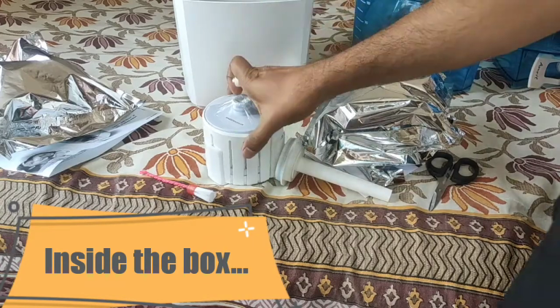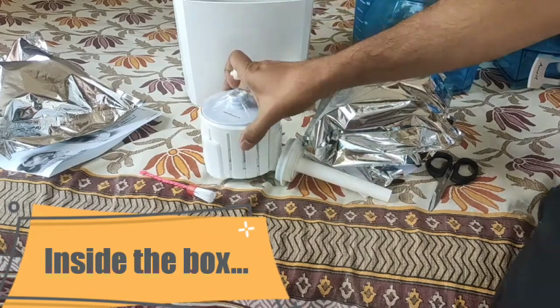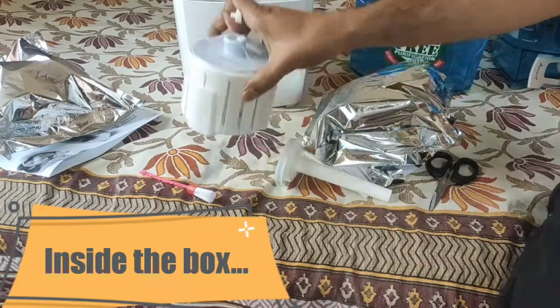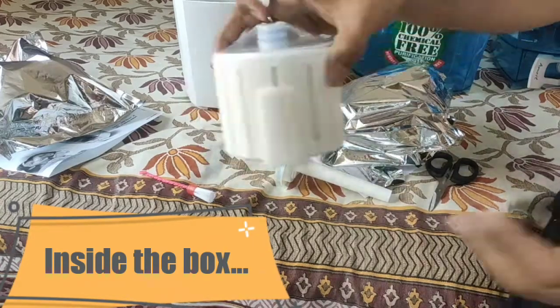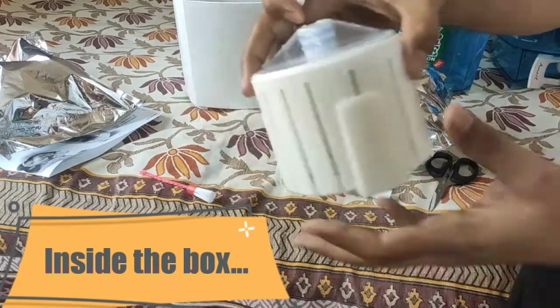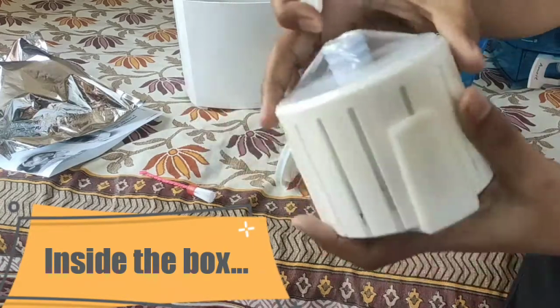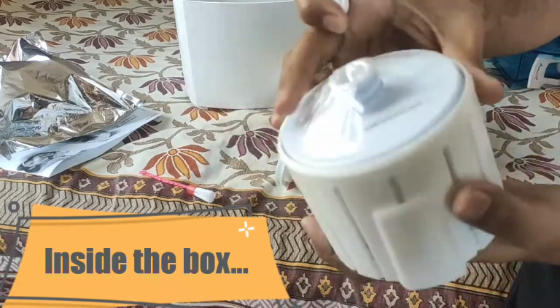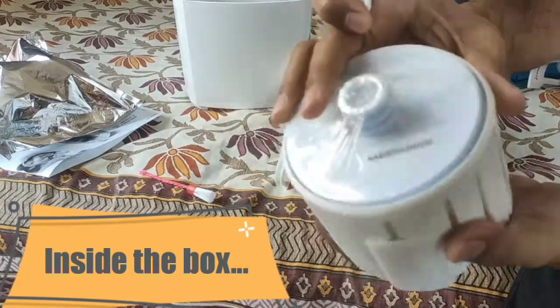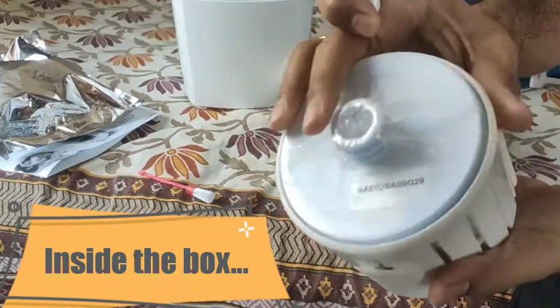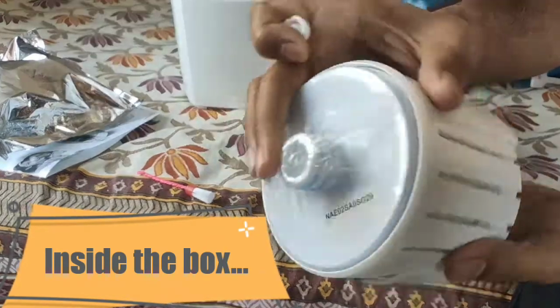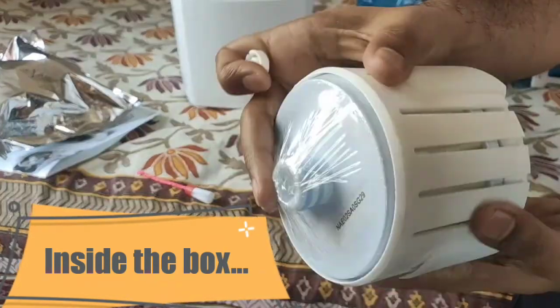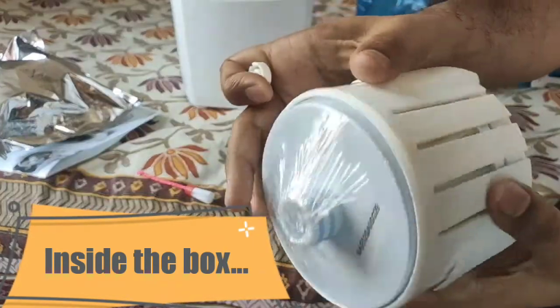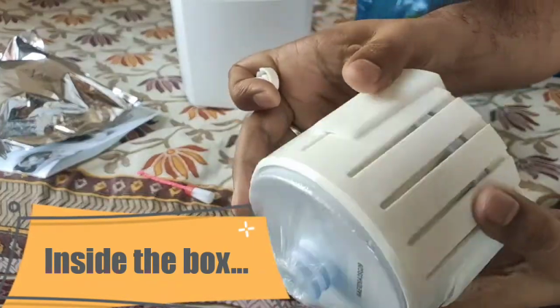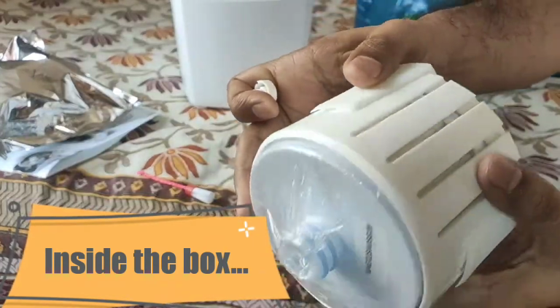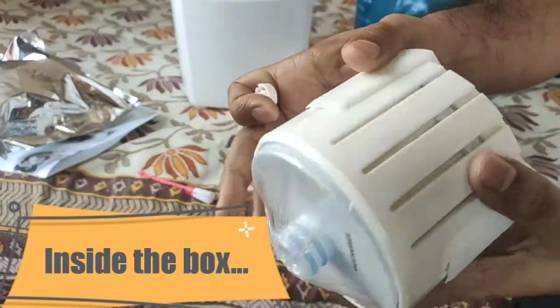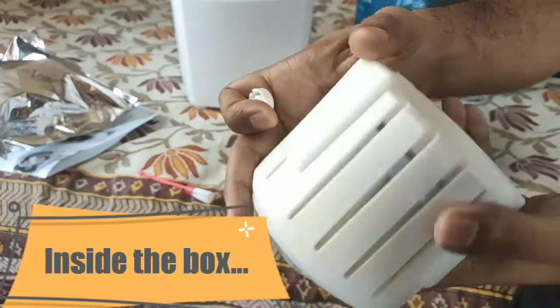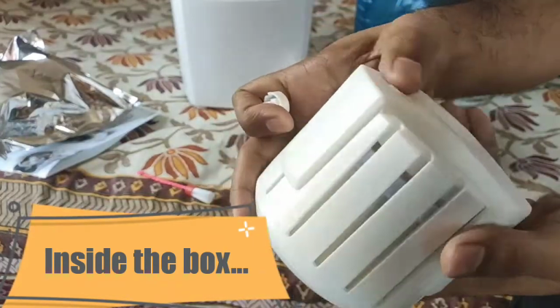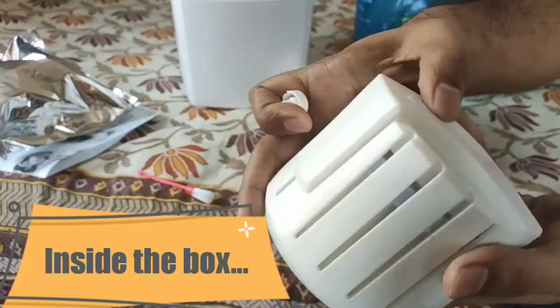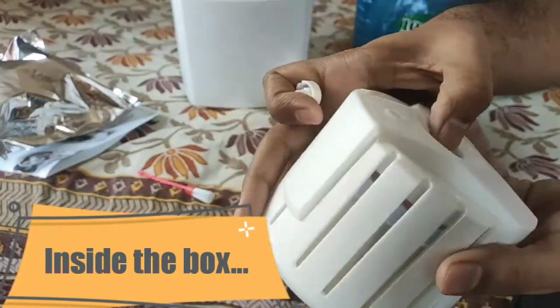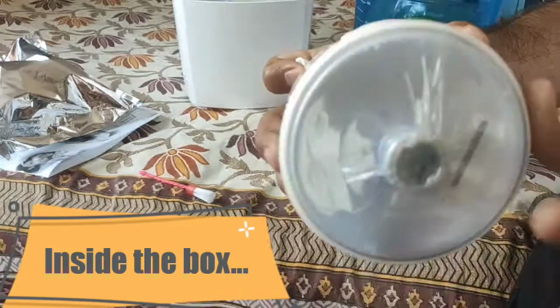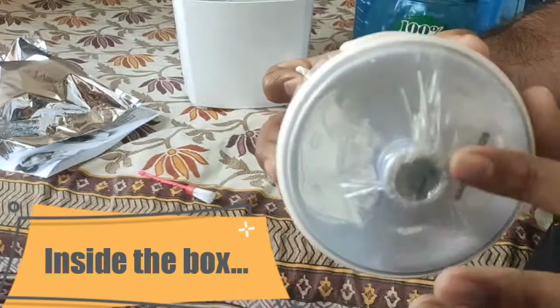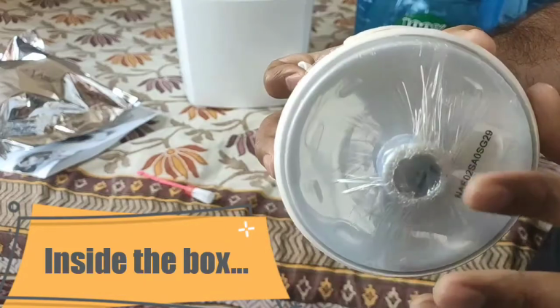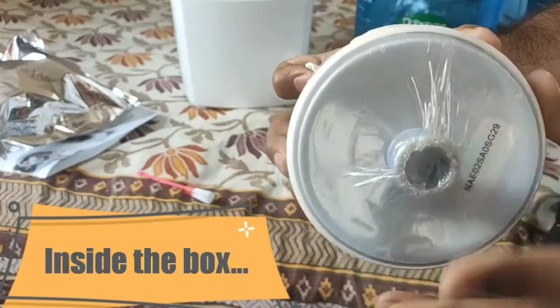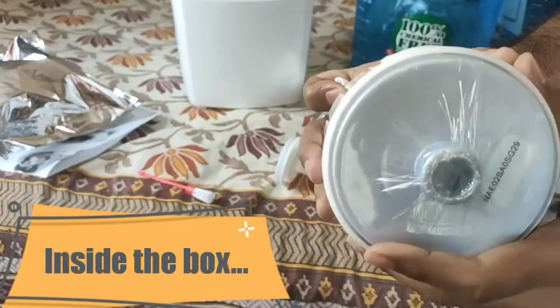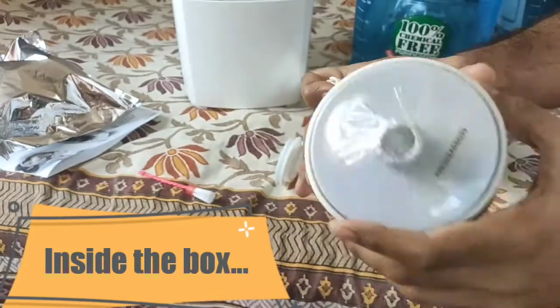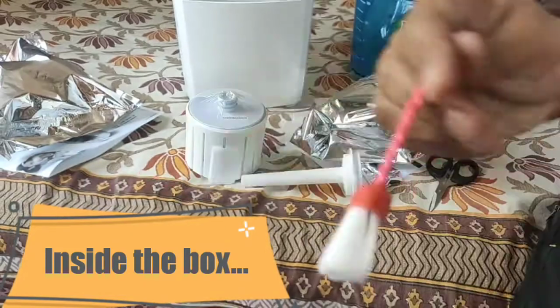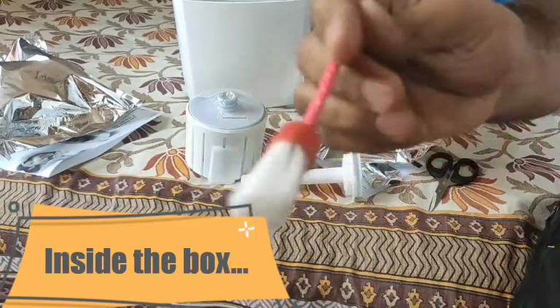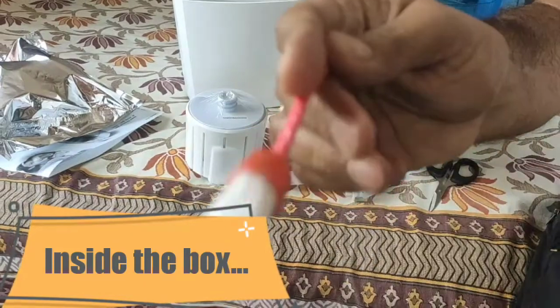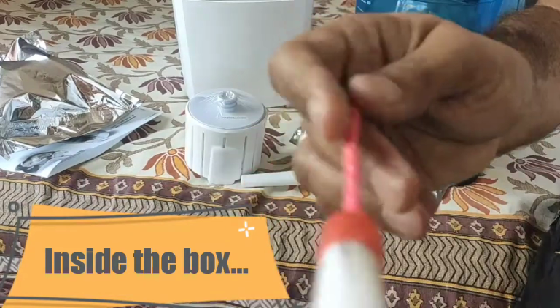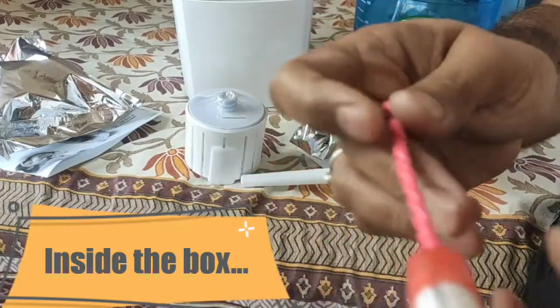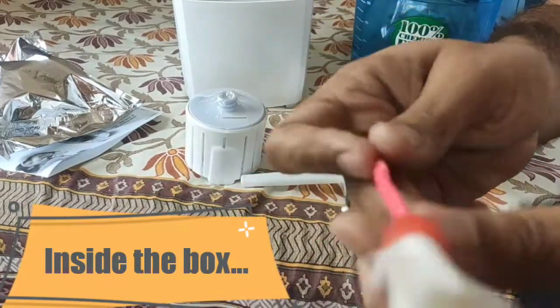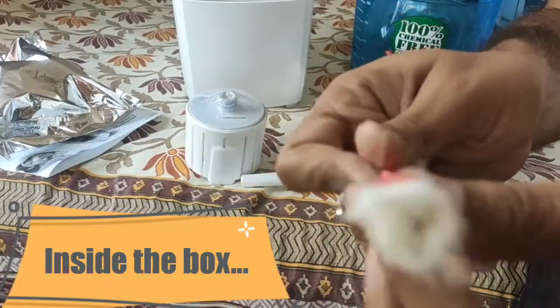This is a closer look at the filter cartridge. A cleaning brush is also included.